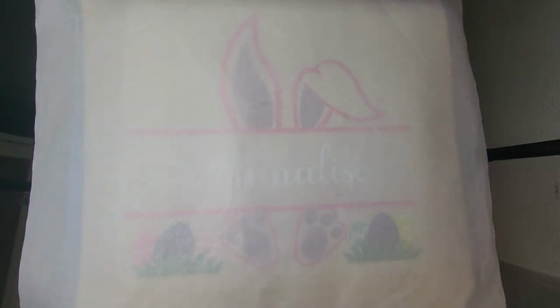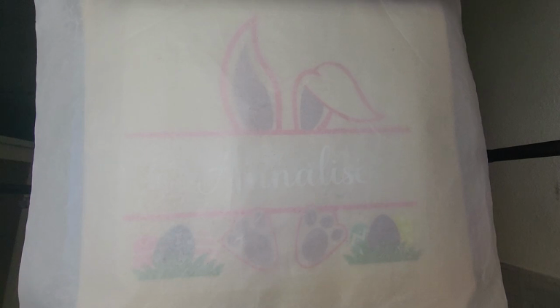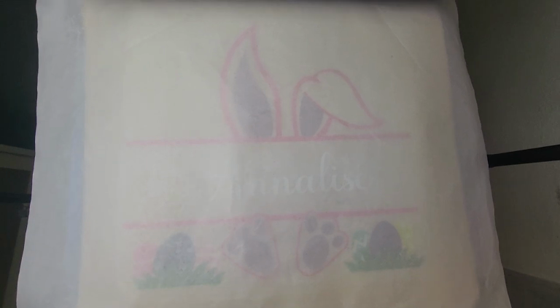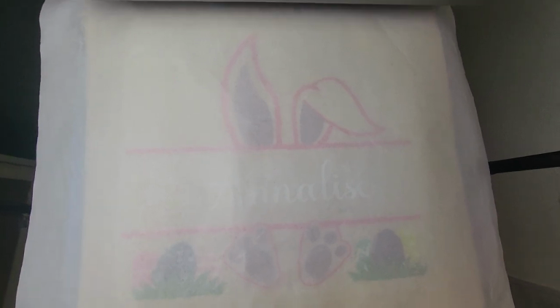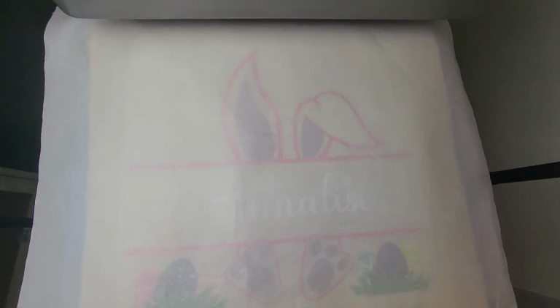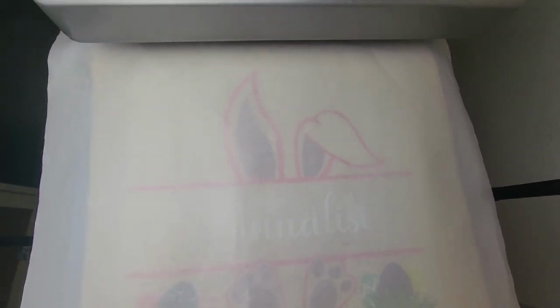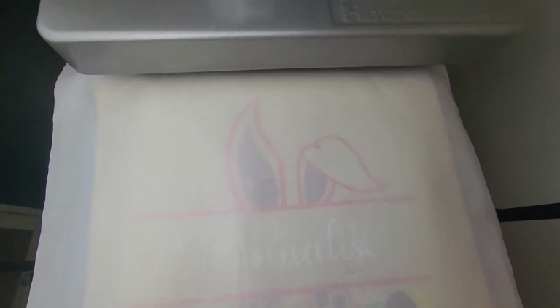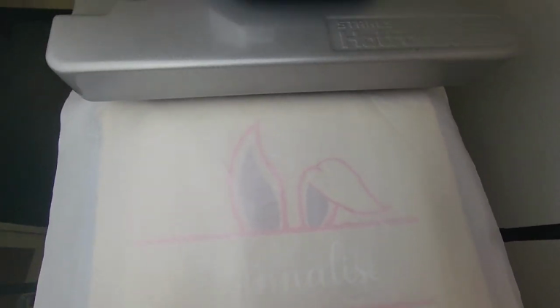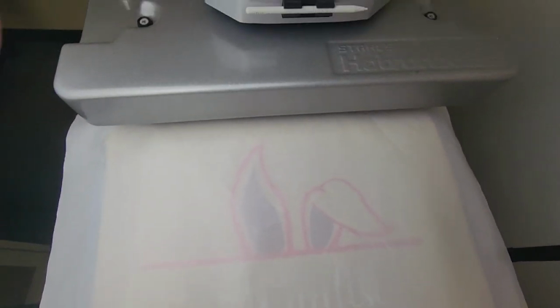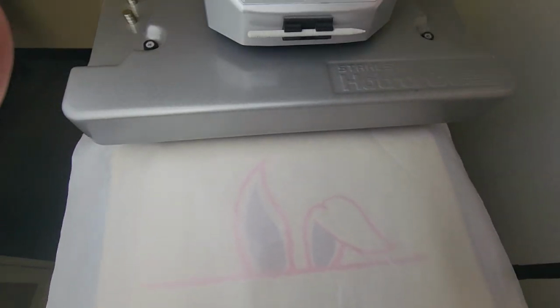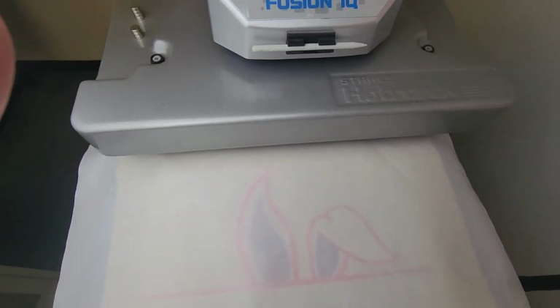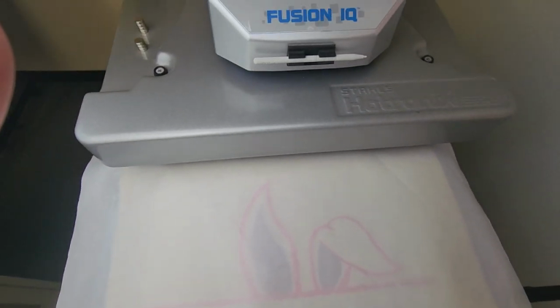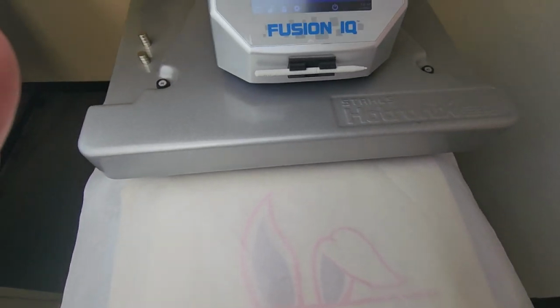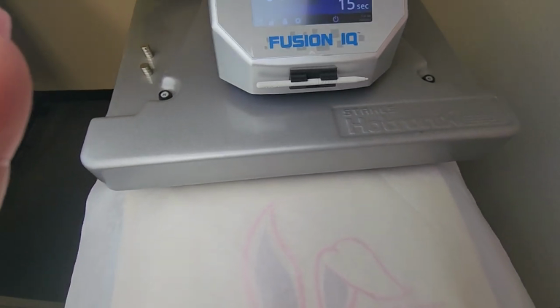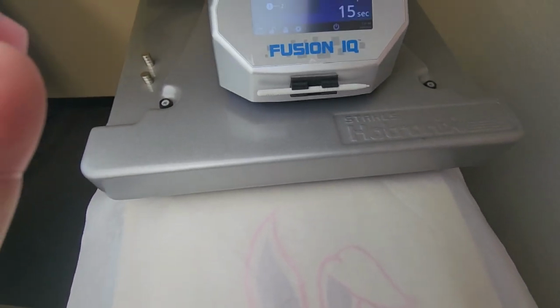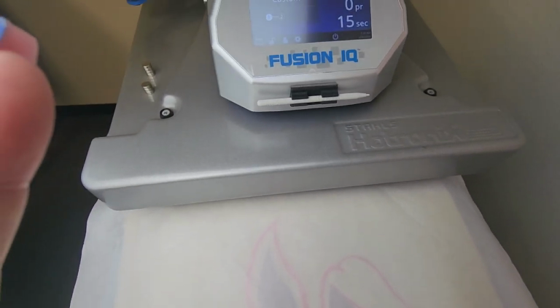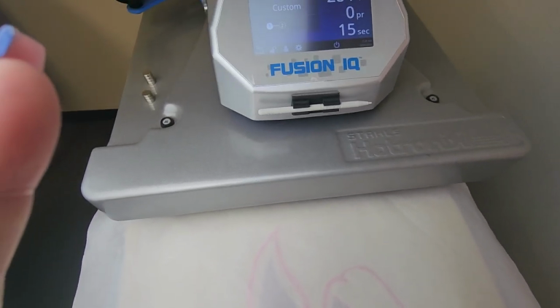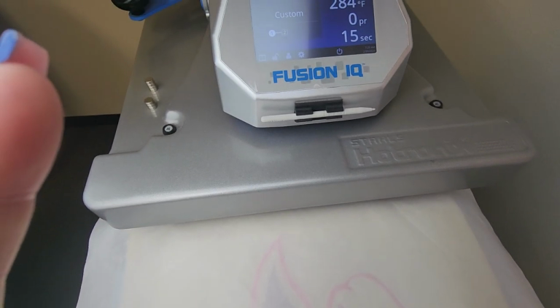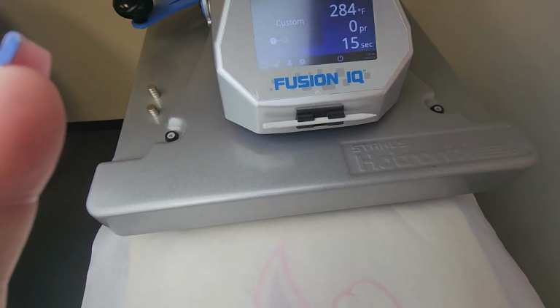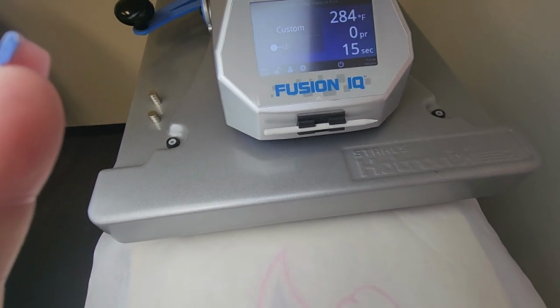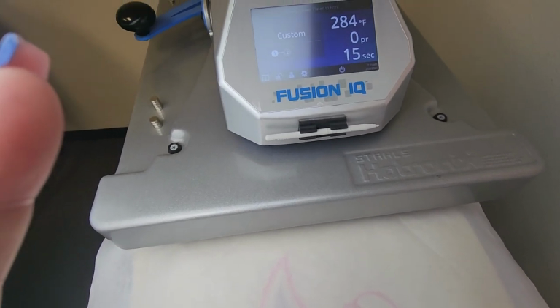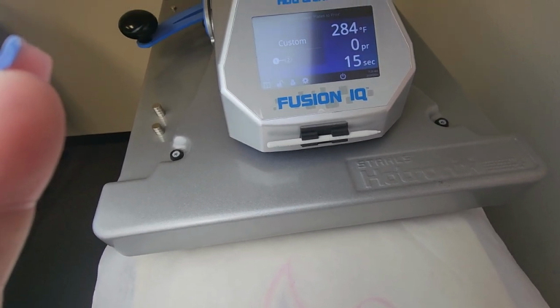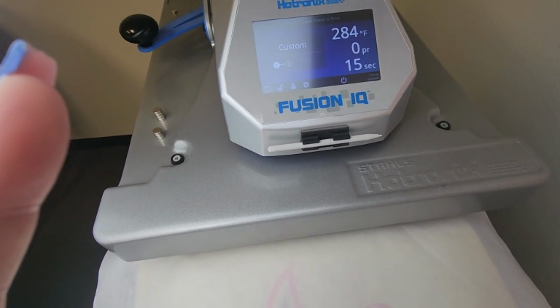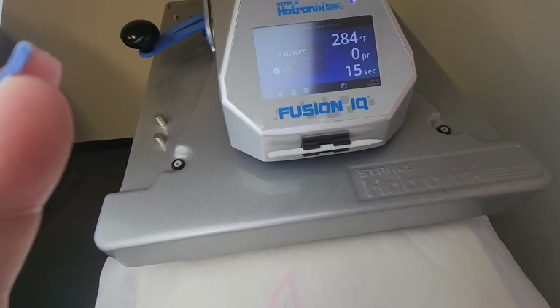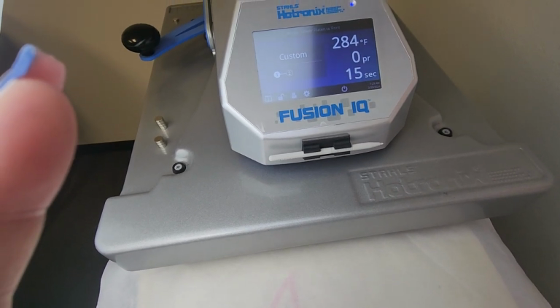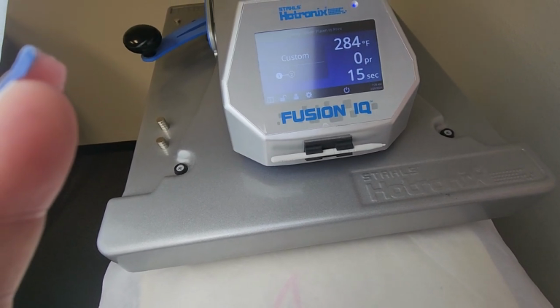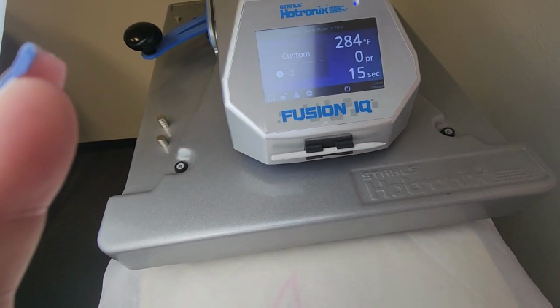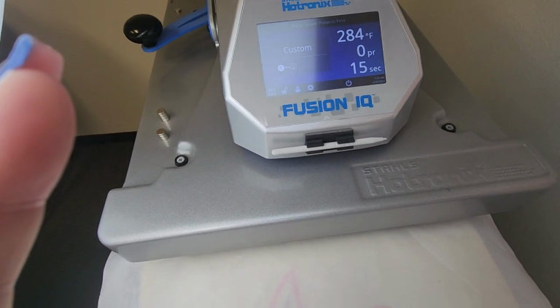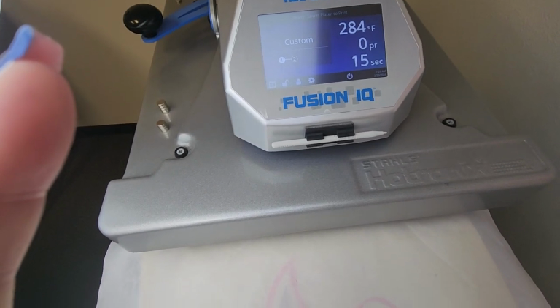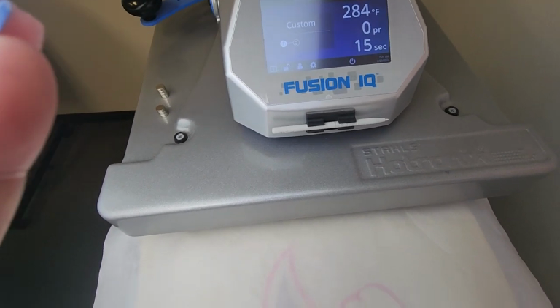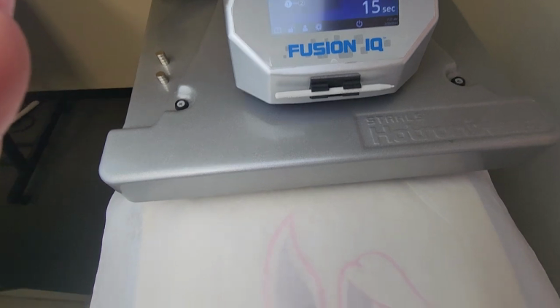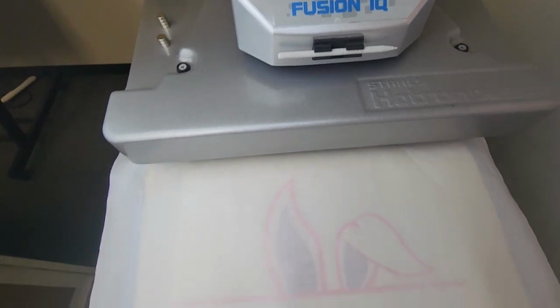Alright, let me just show you real quick — press at 285.